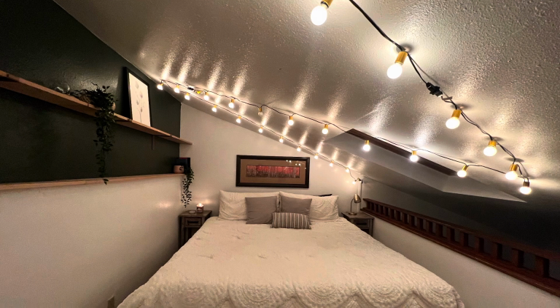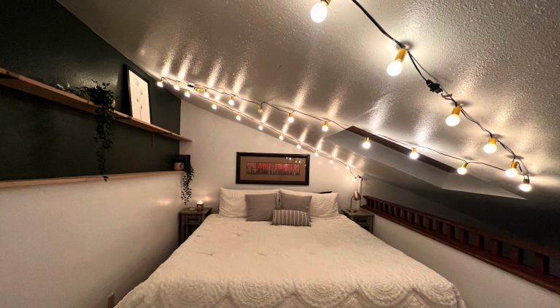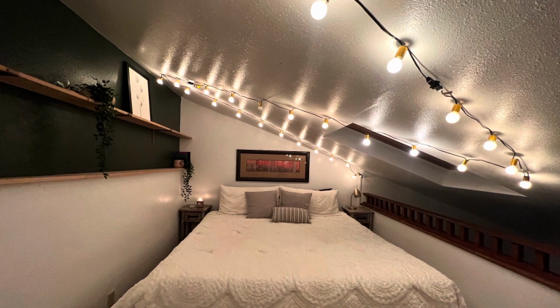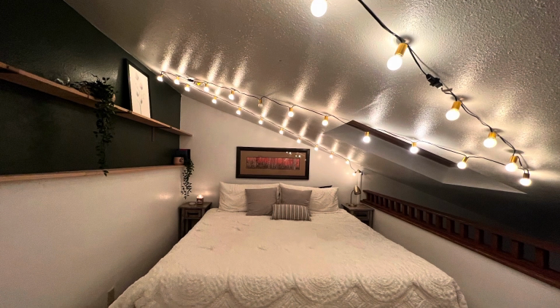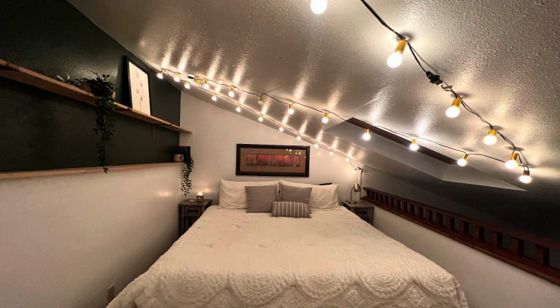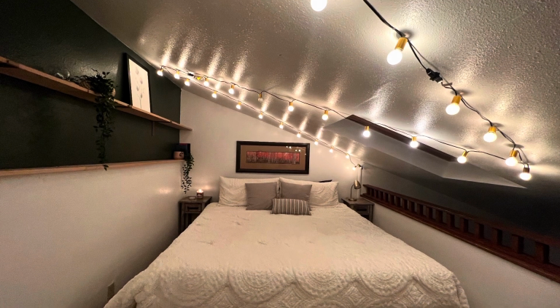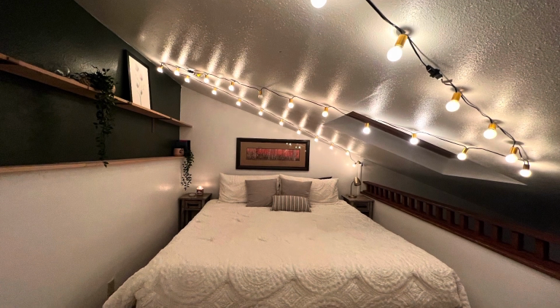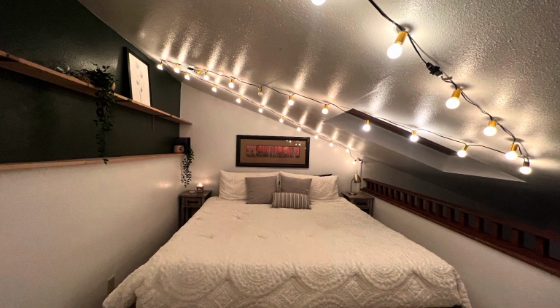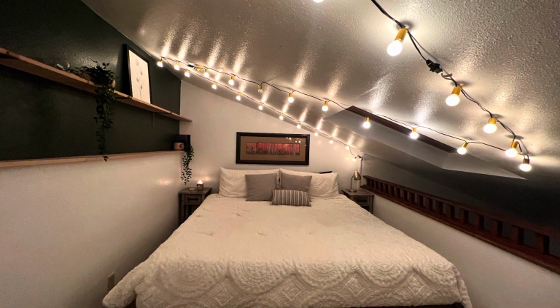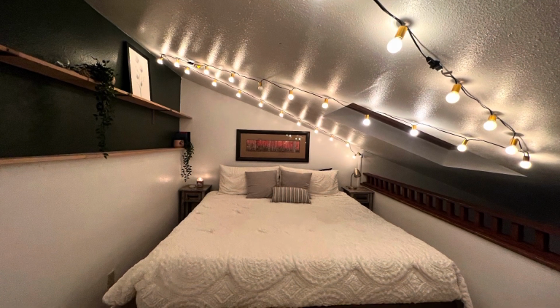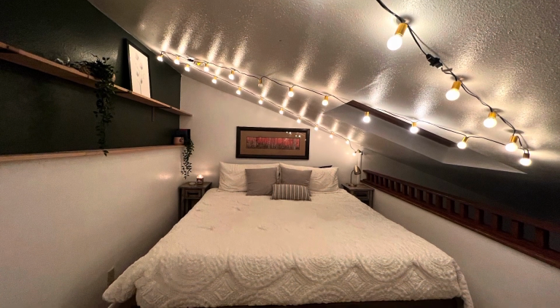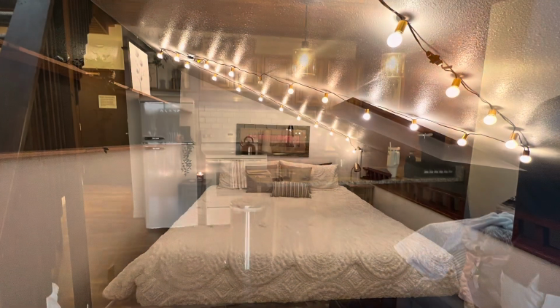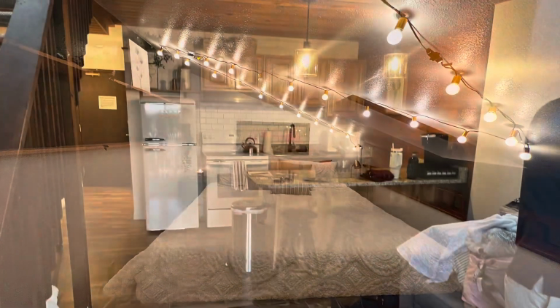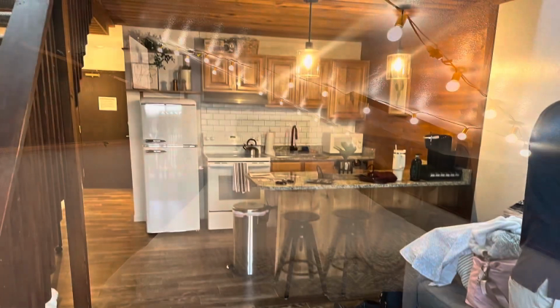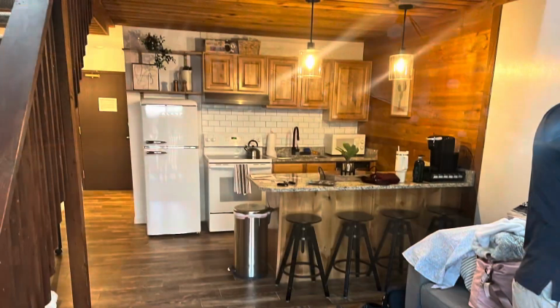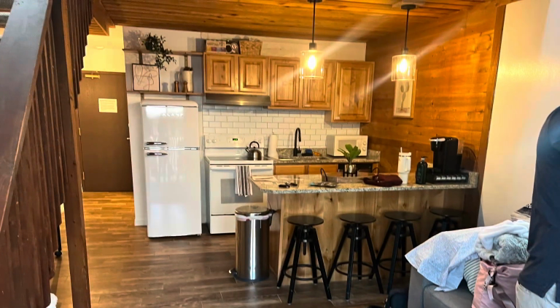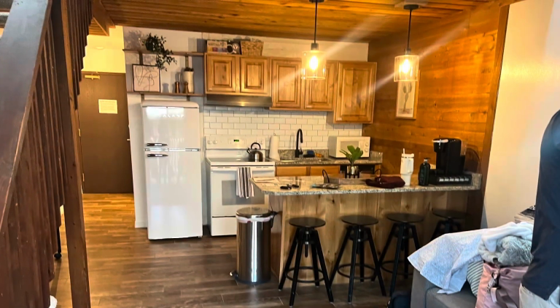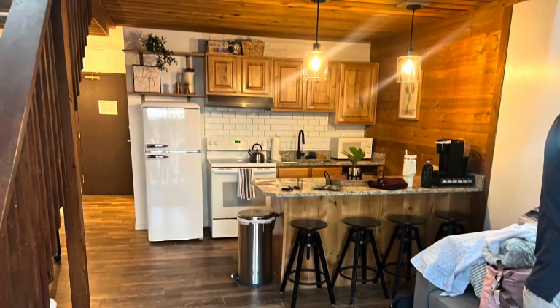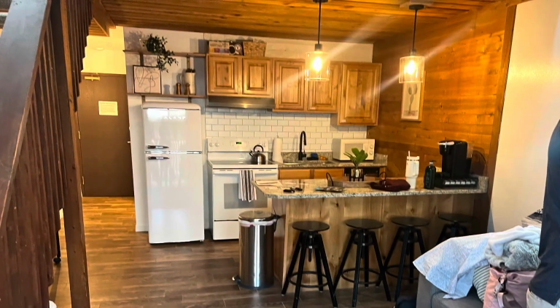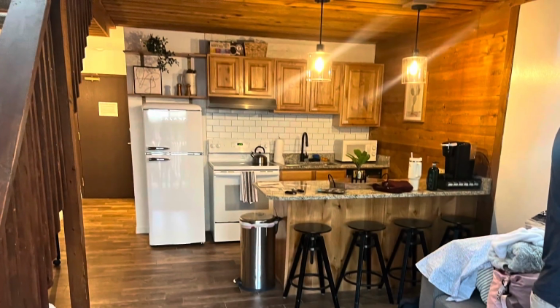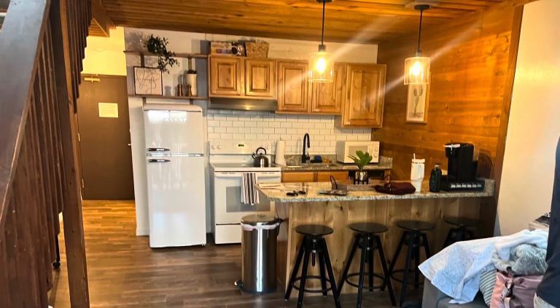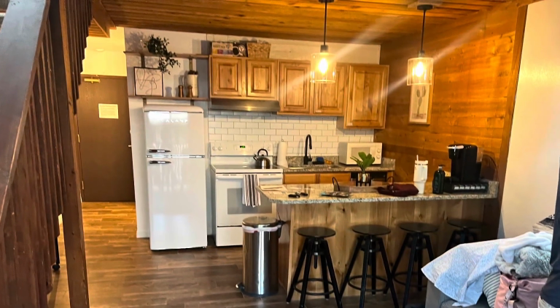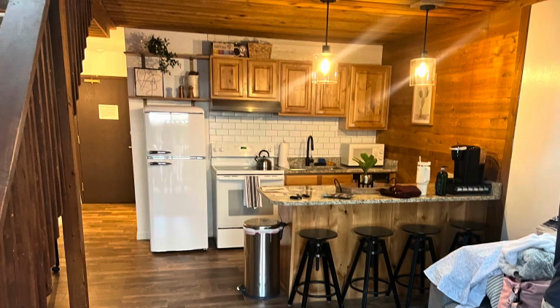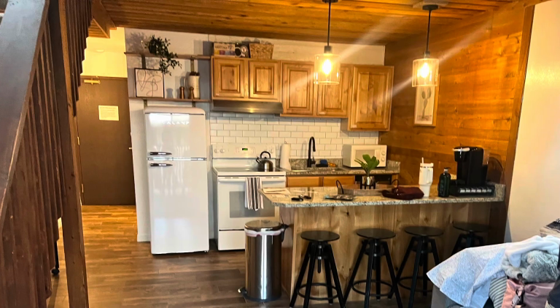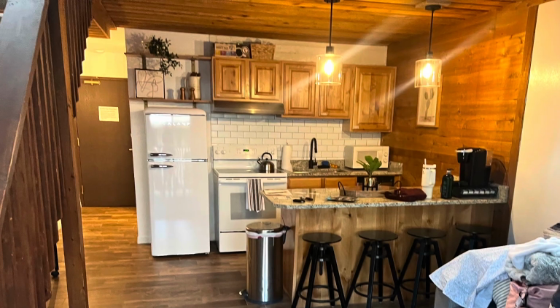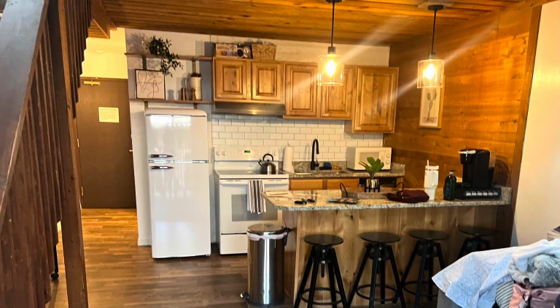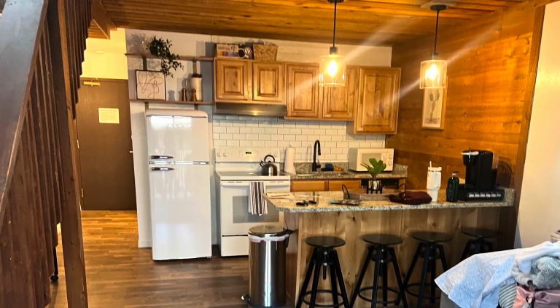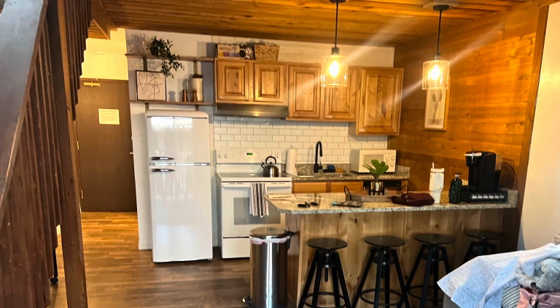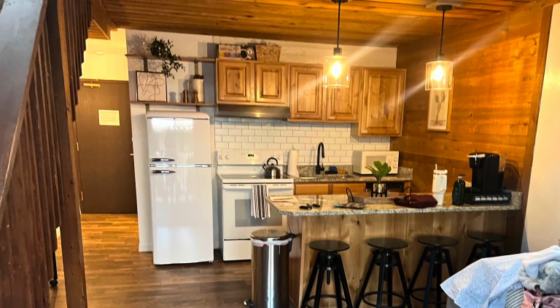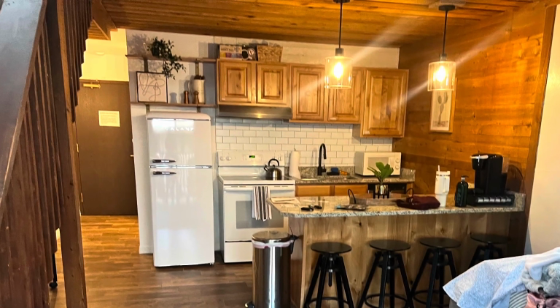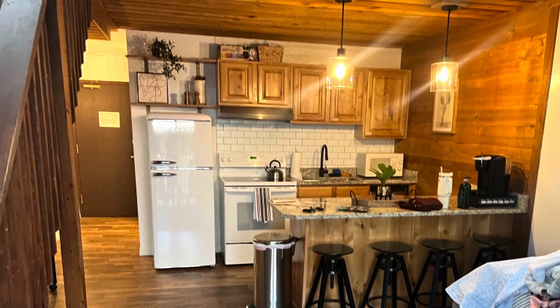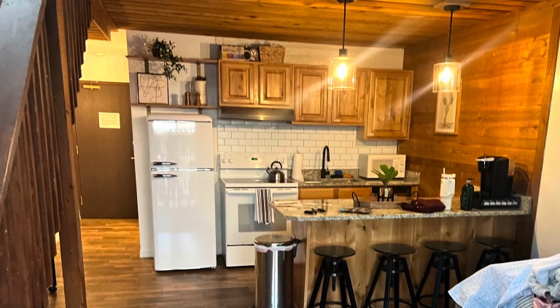And here's our cute little place we stayed in. It kind of felt like a grown-up fort. It was so cute.